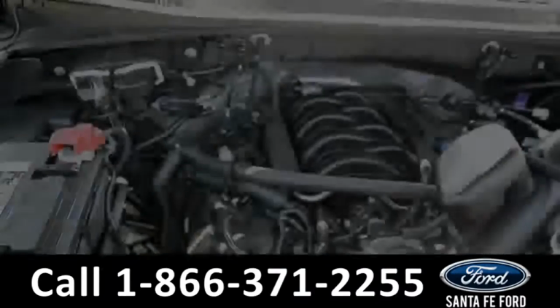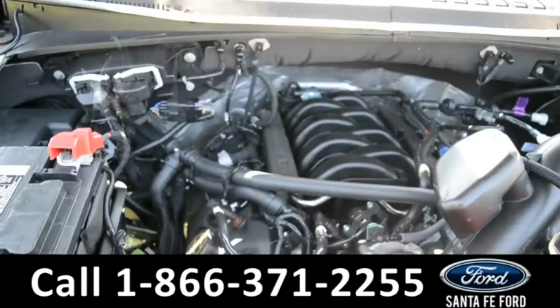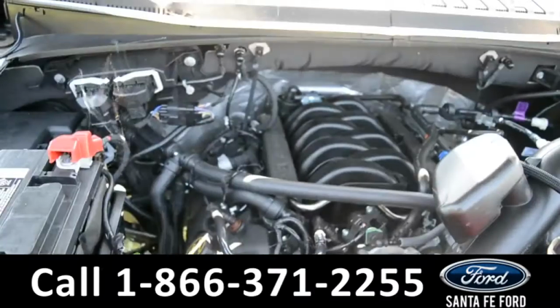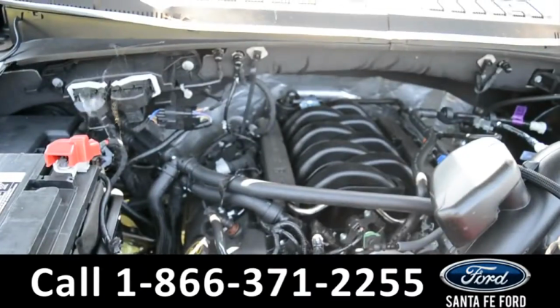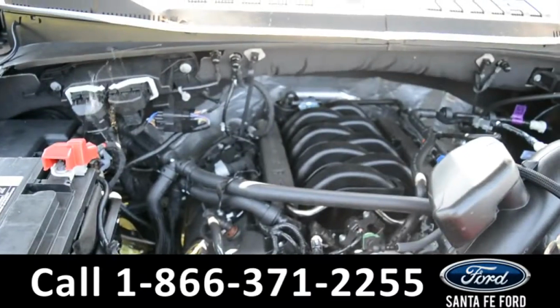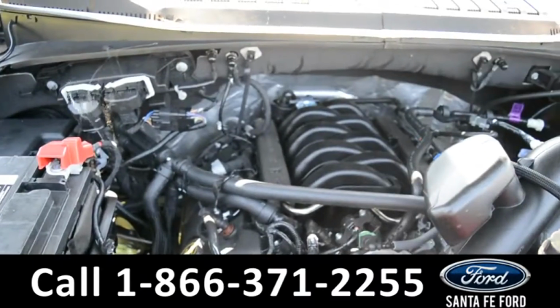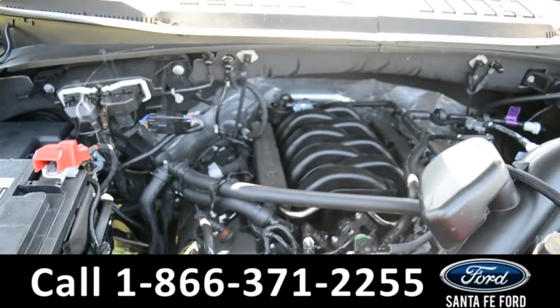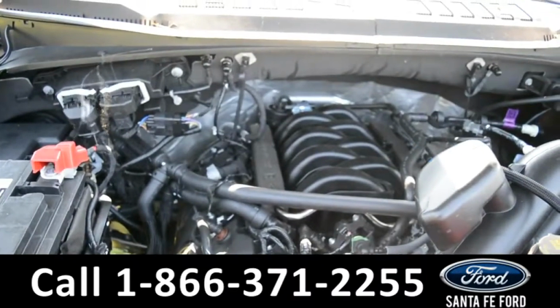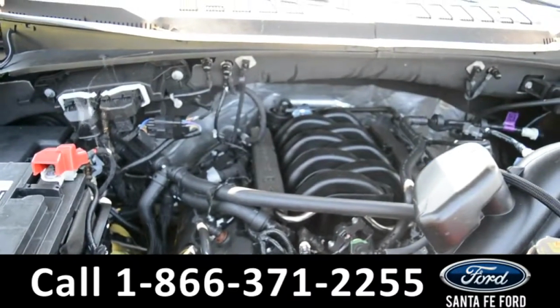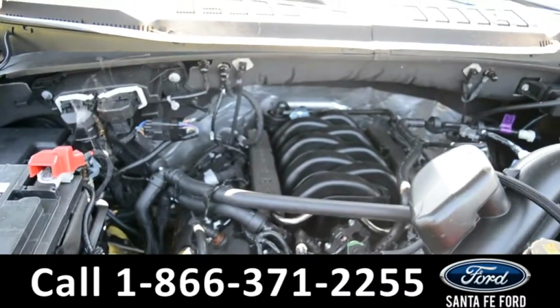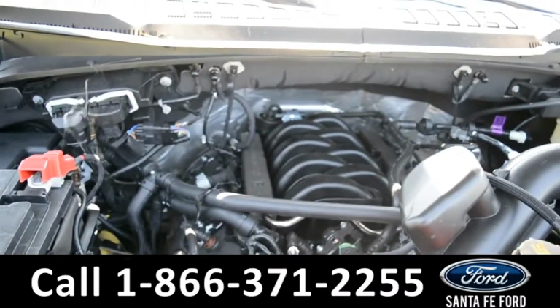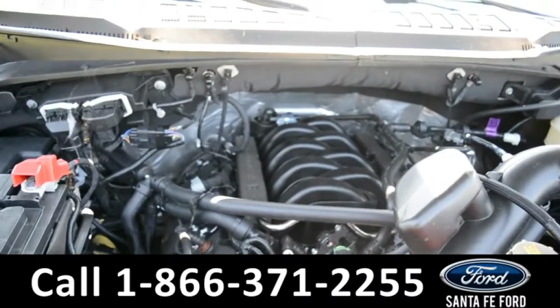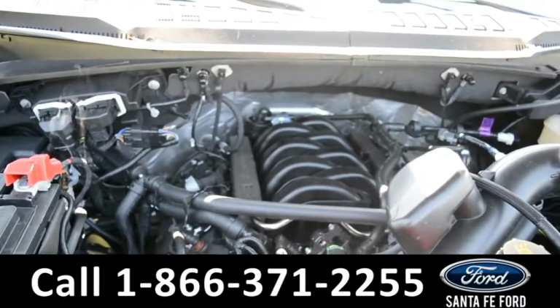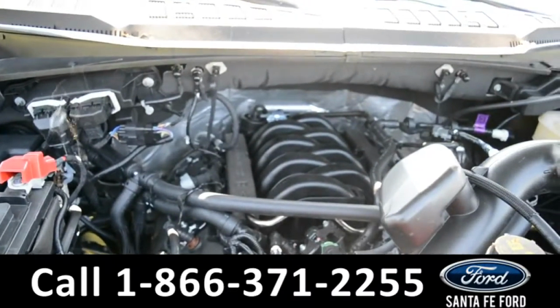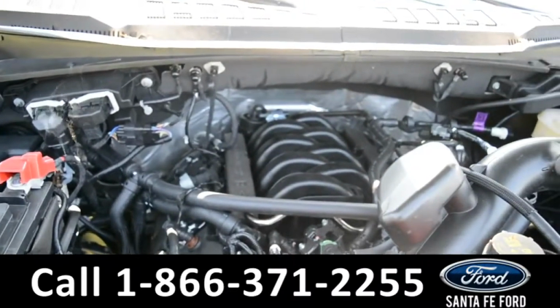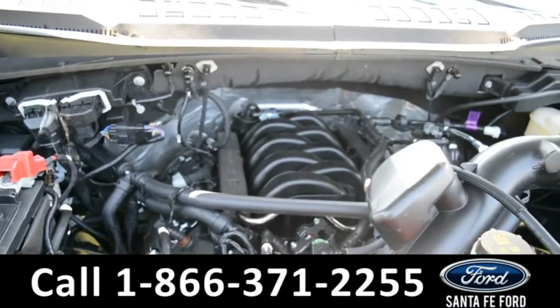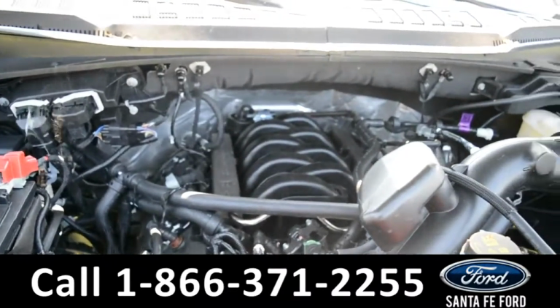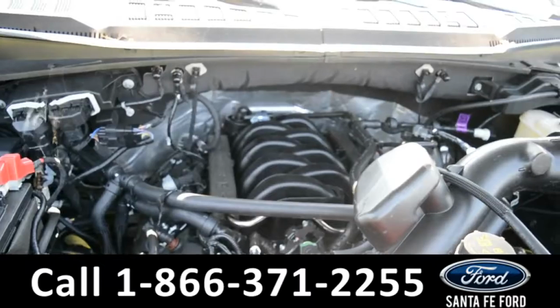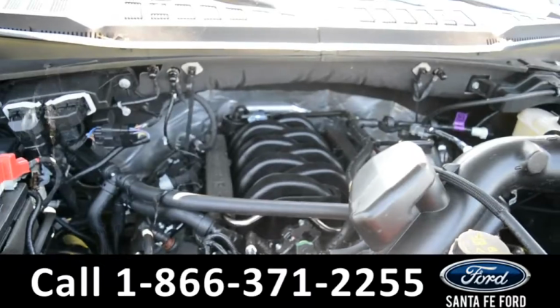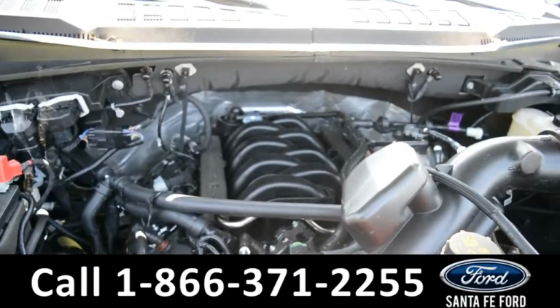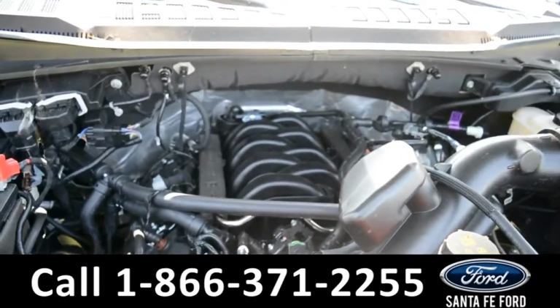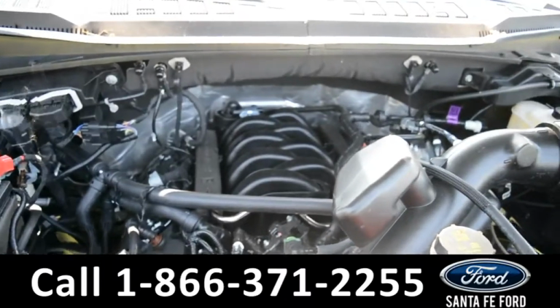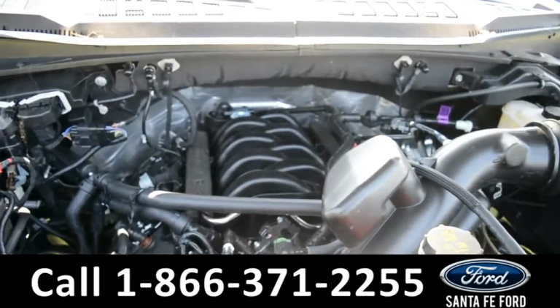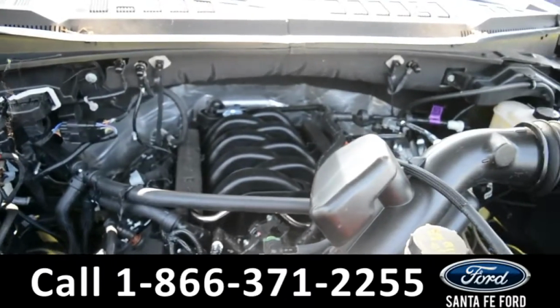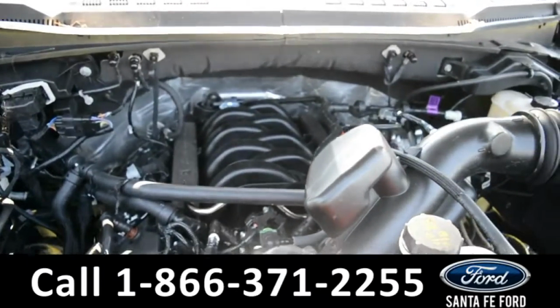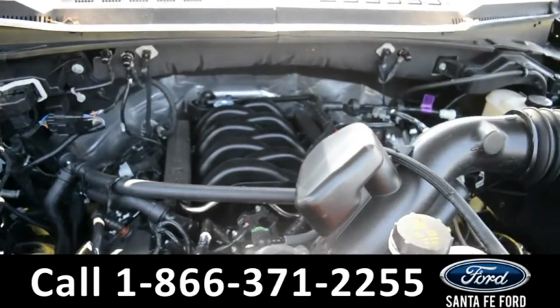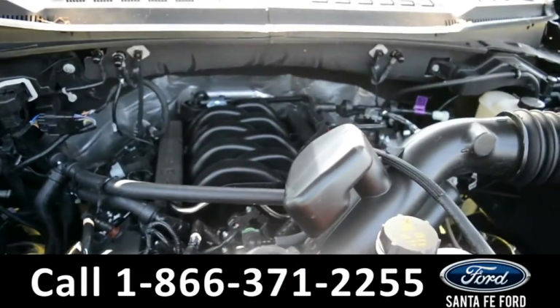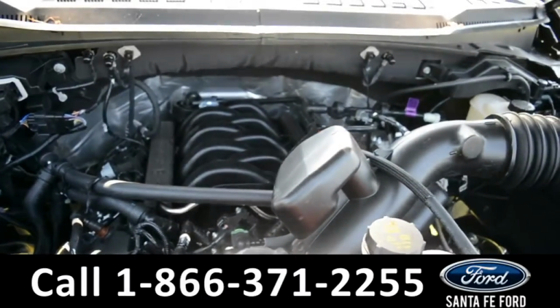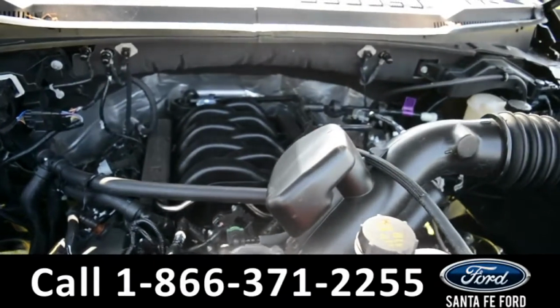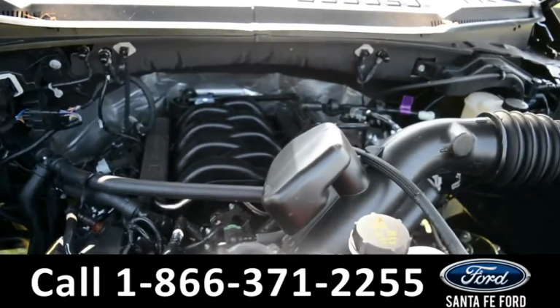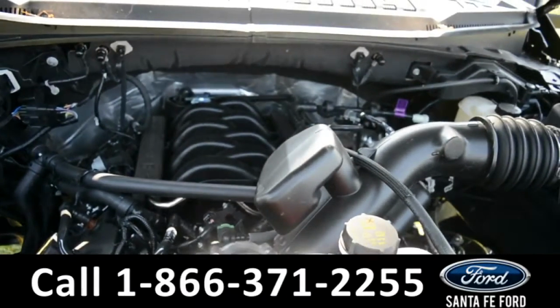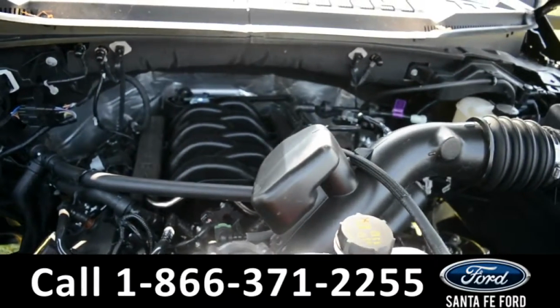Here's a quick look at this V8 5.0 liter engine.